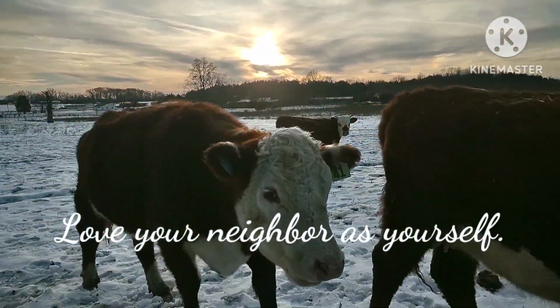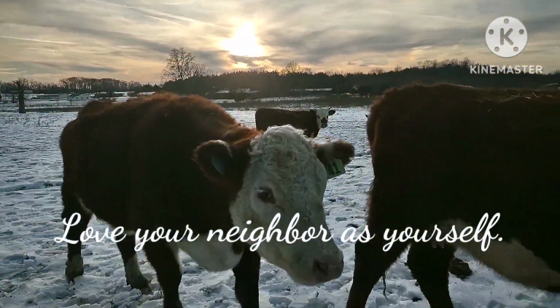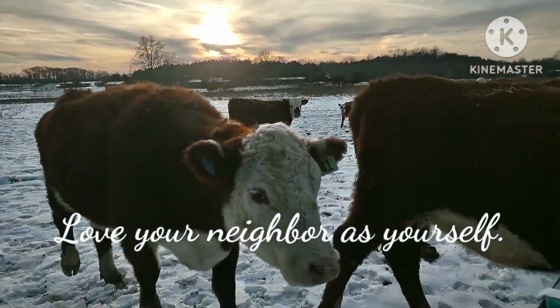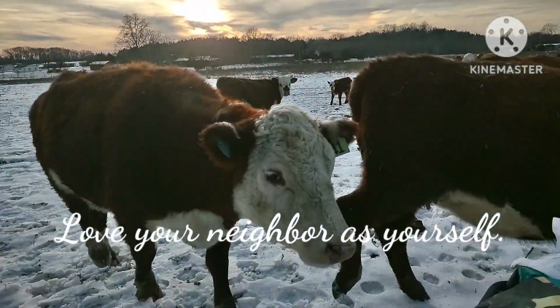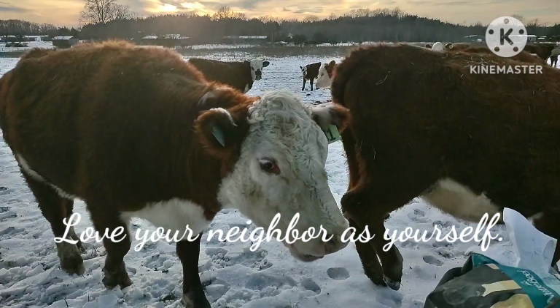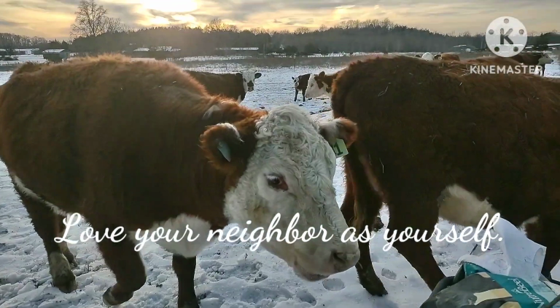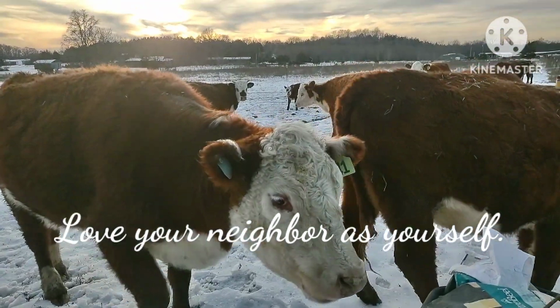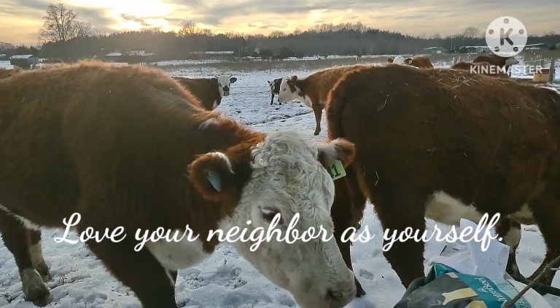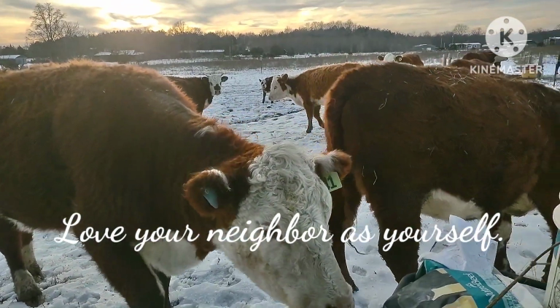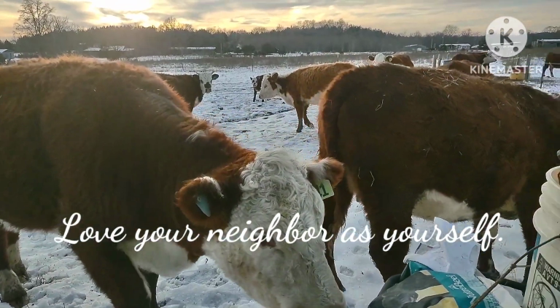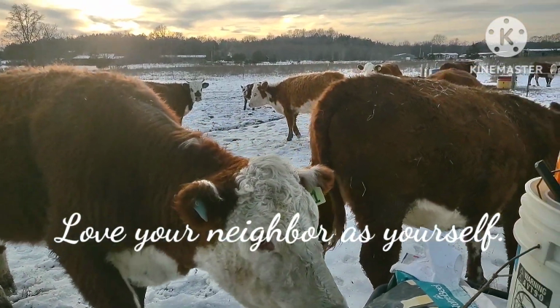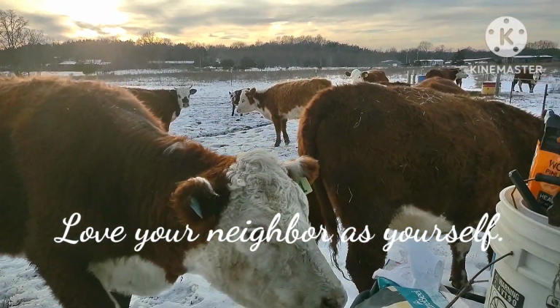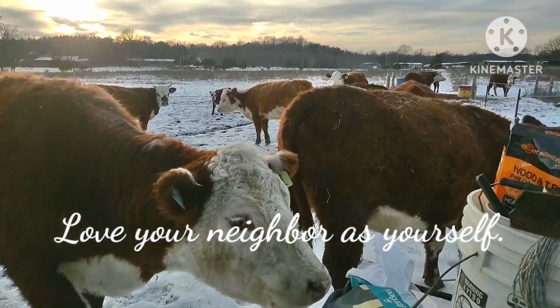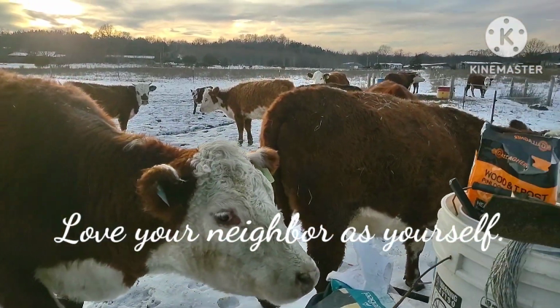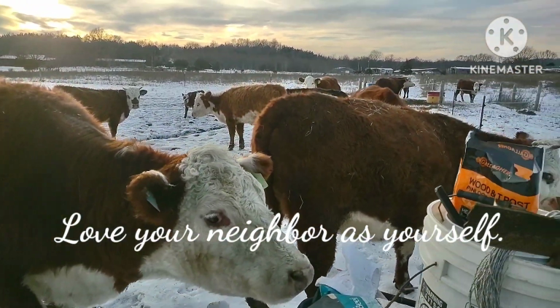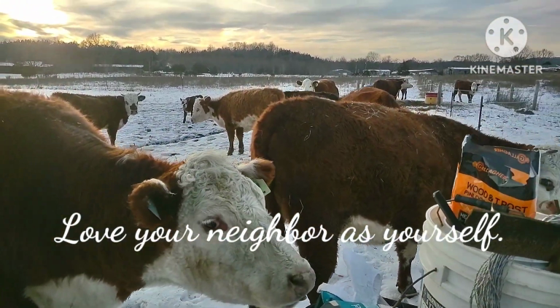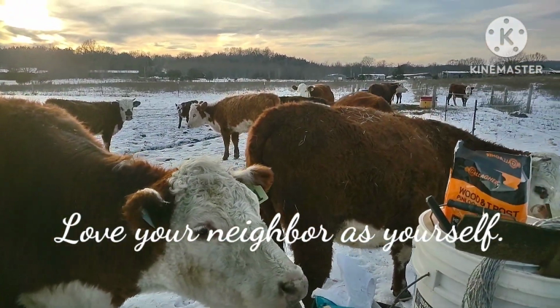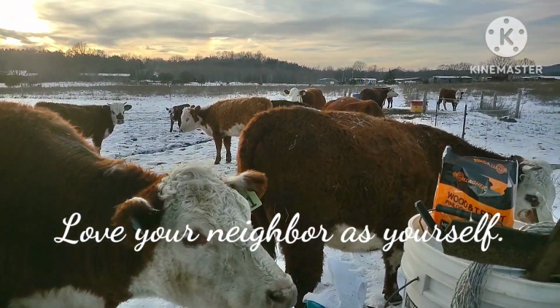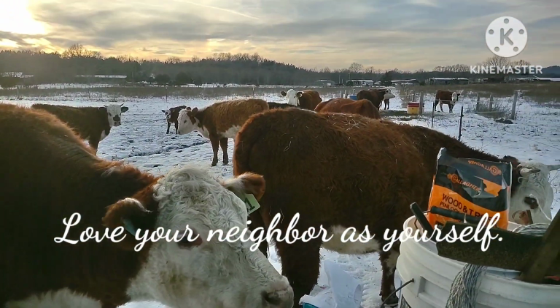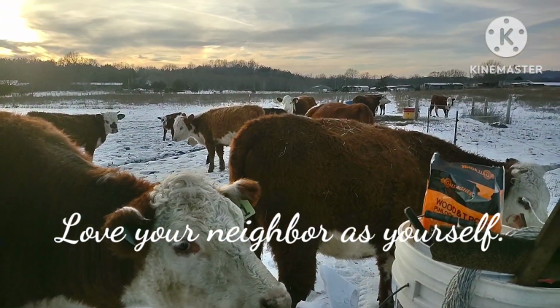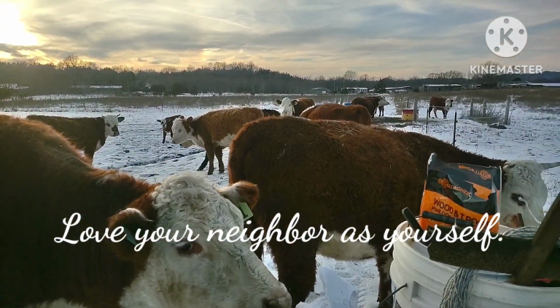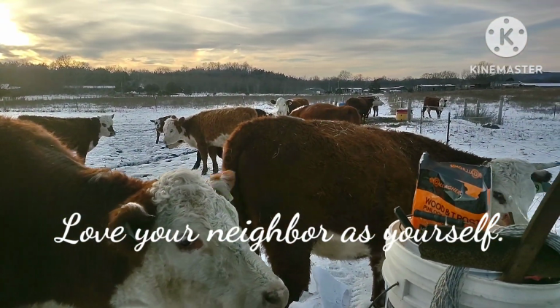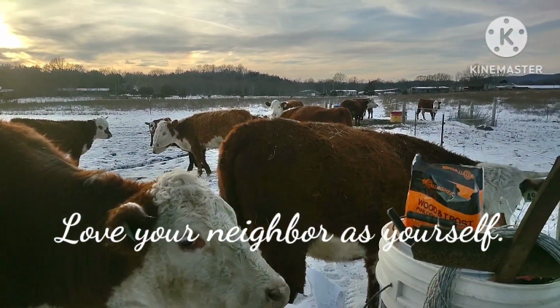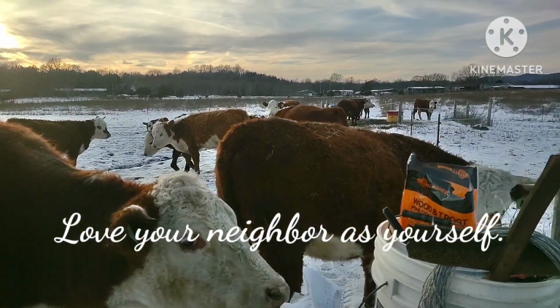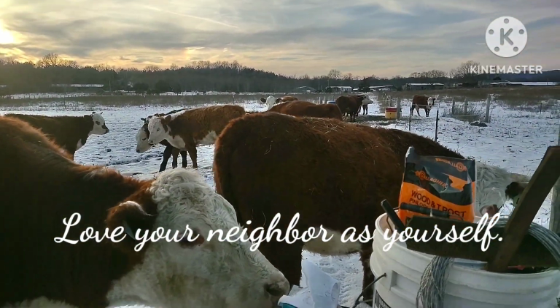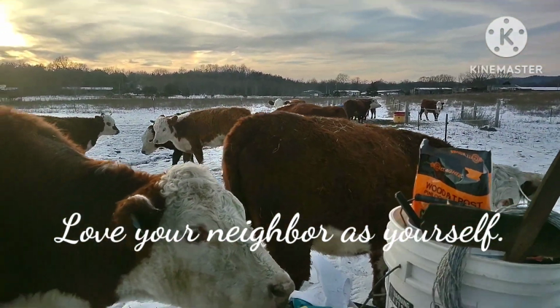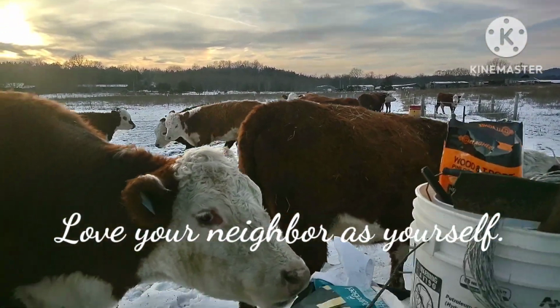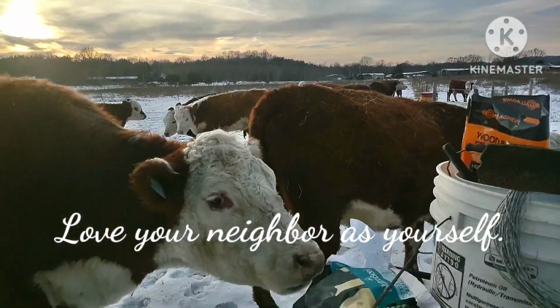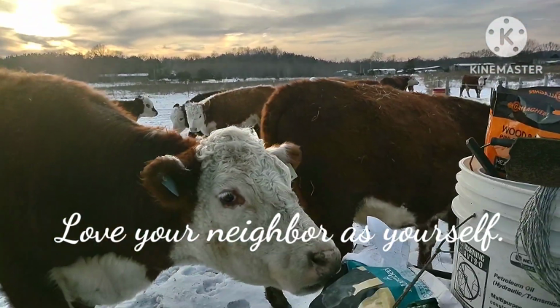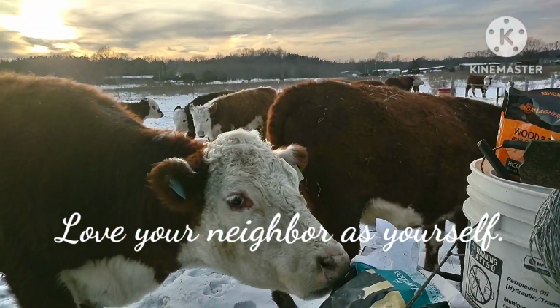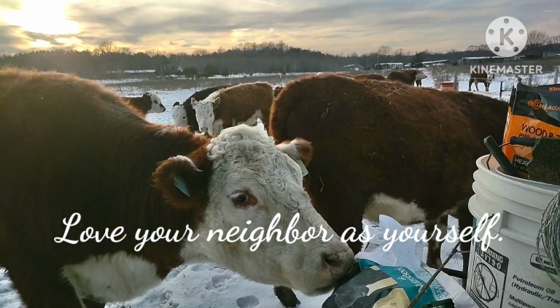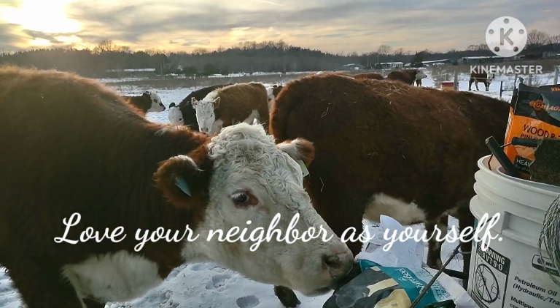Thanks for watching — love your neighbors, love yourself, be excellent to each other, and stay warm.